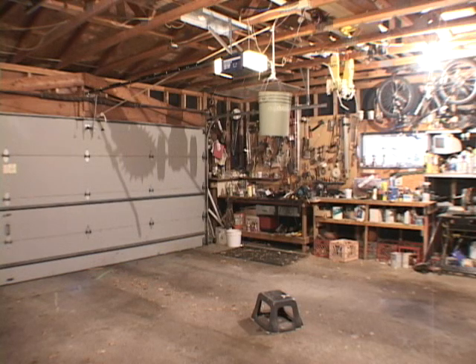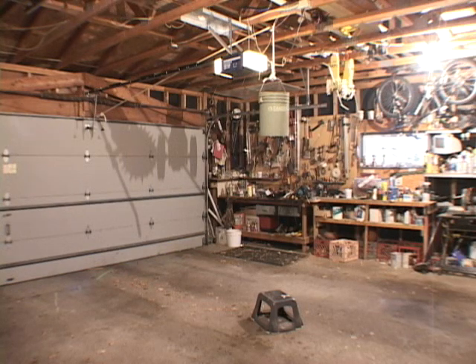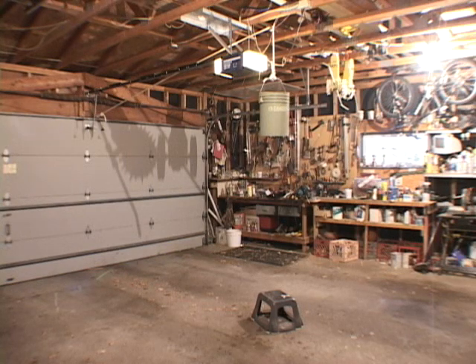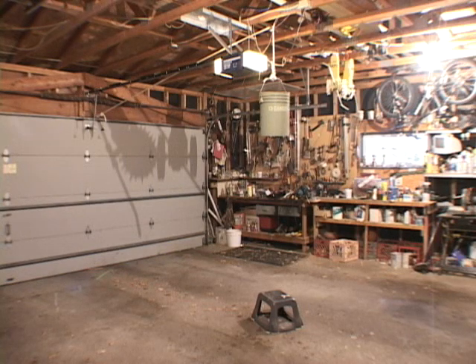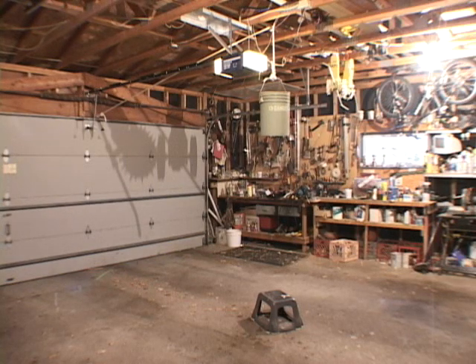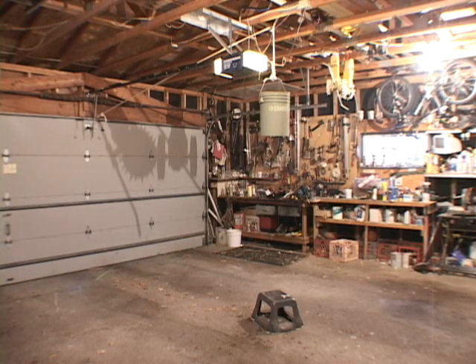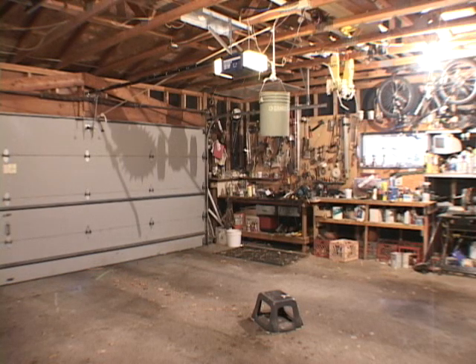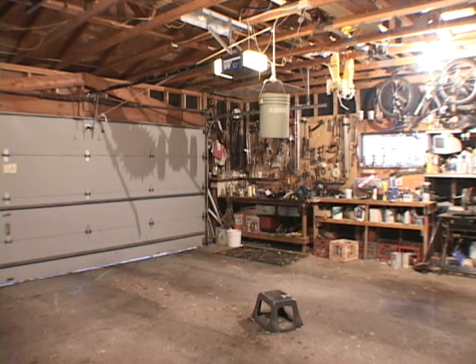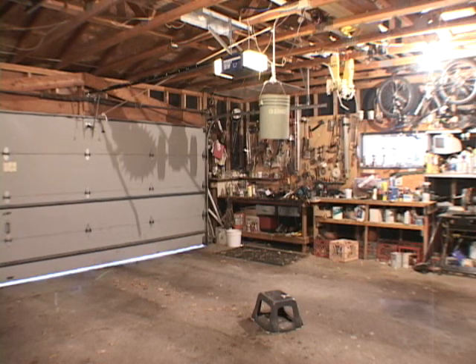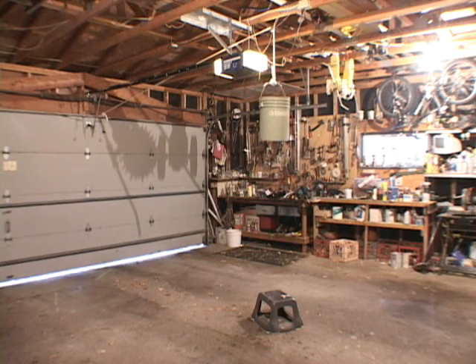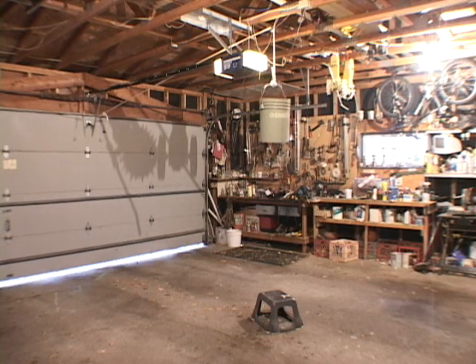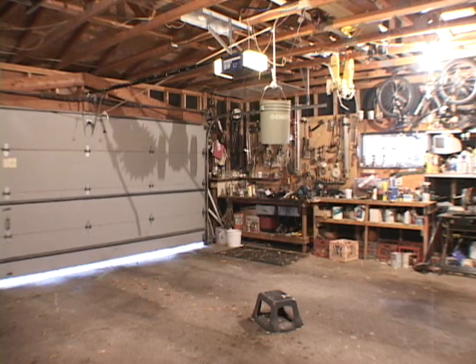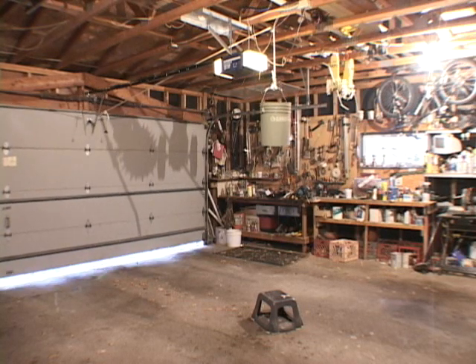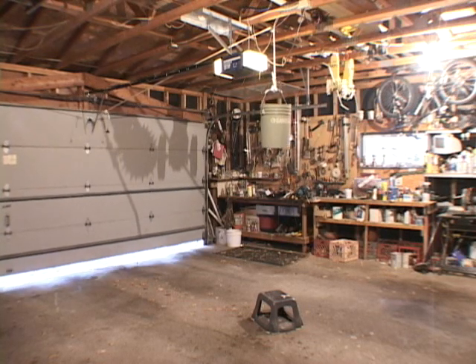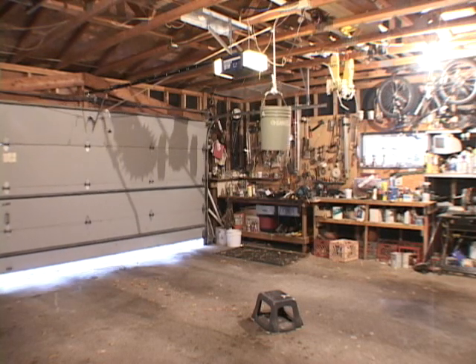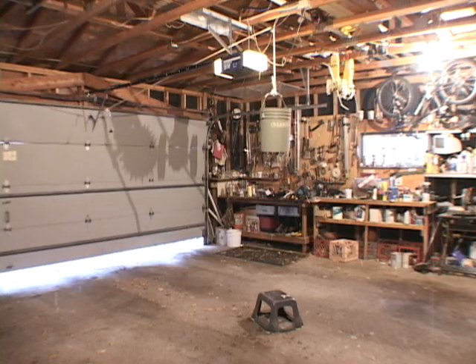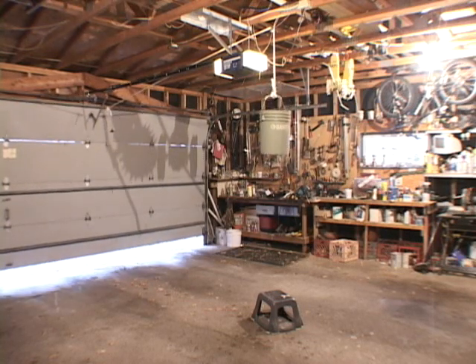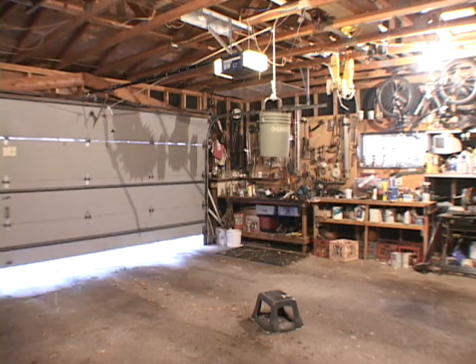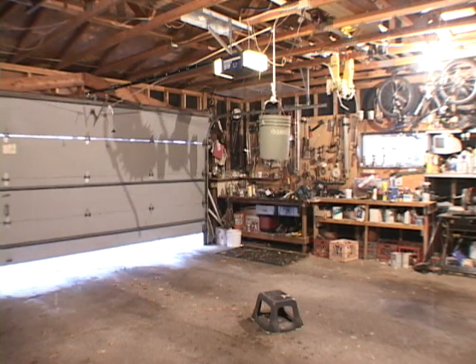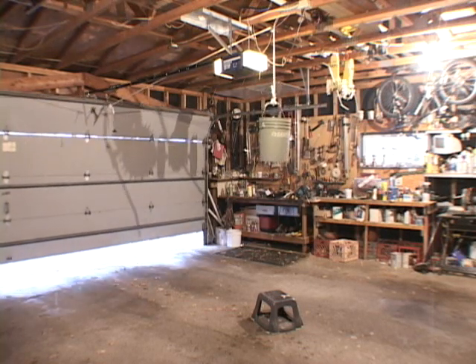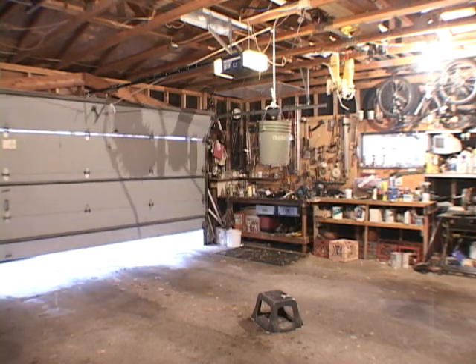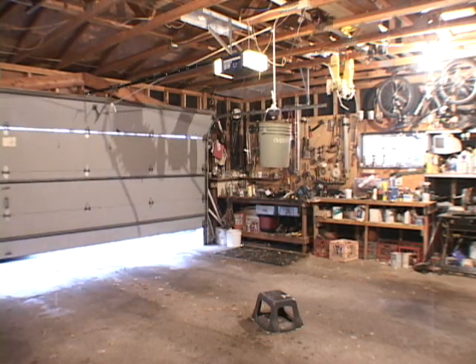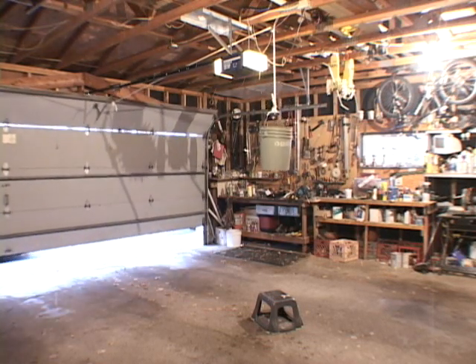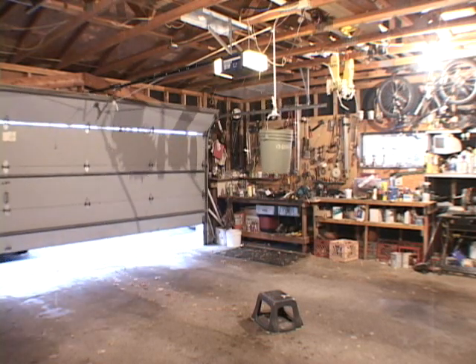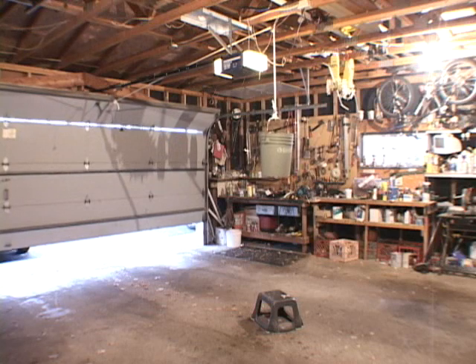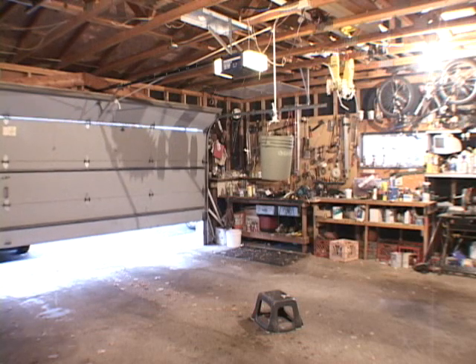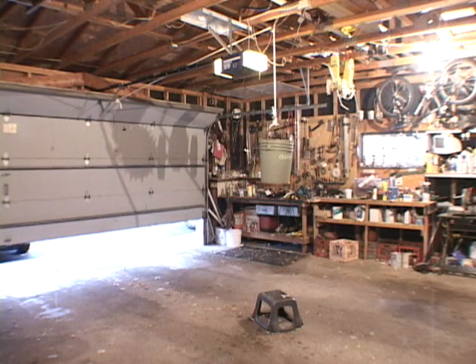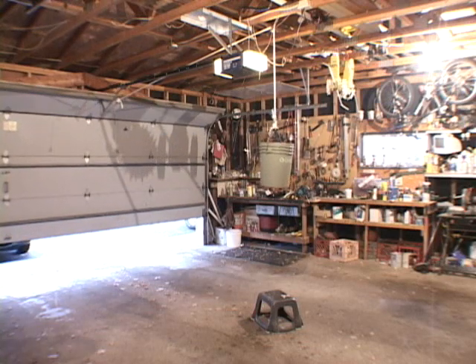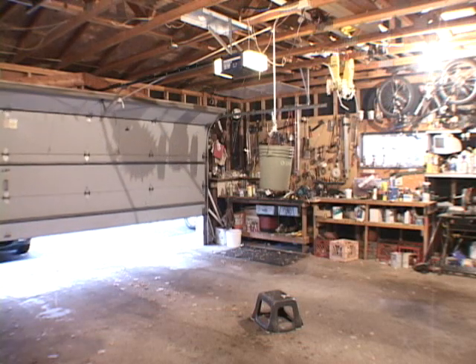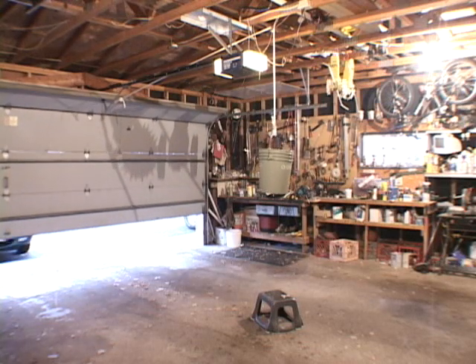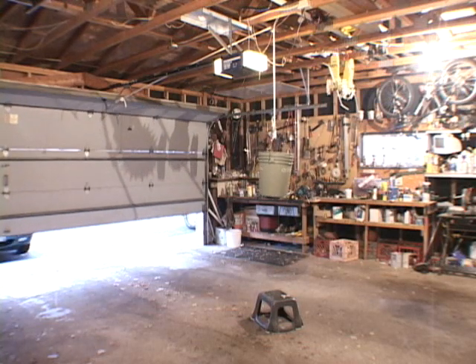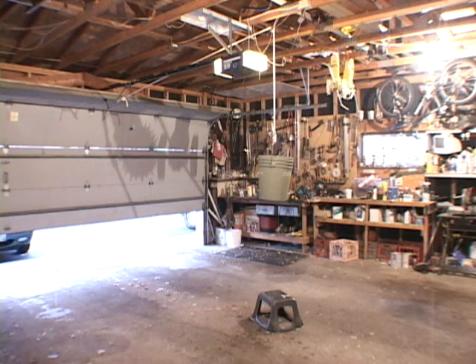Now when I press the open button on the garage door opener, the pail comes down, pulling the door with it.